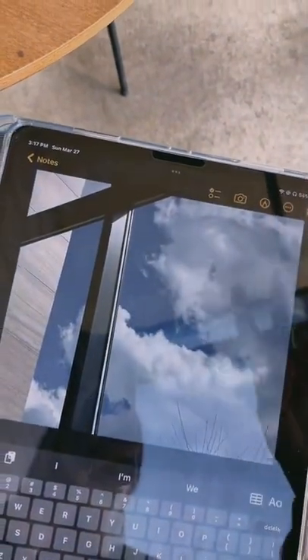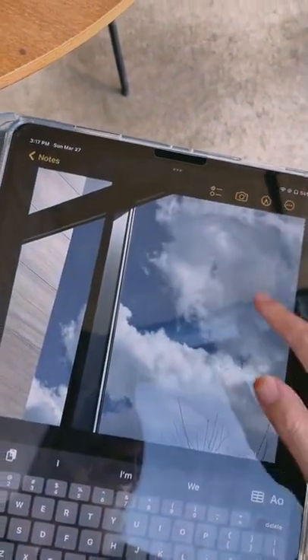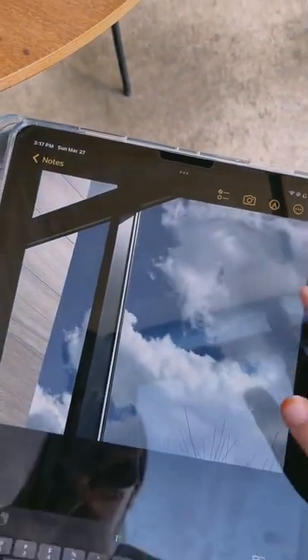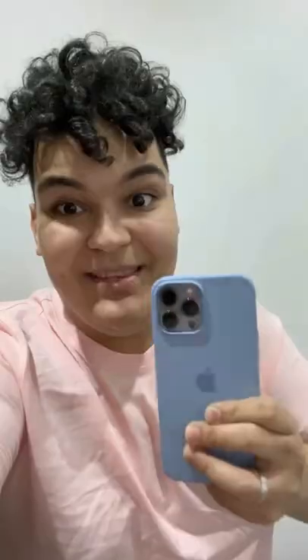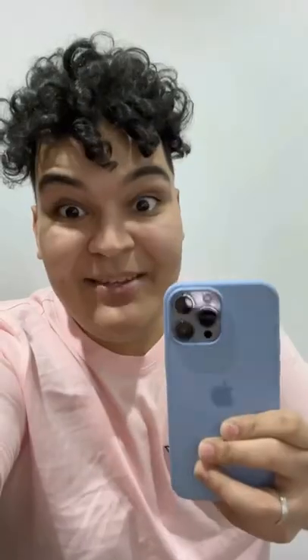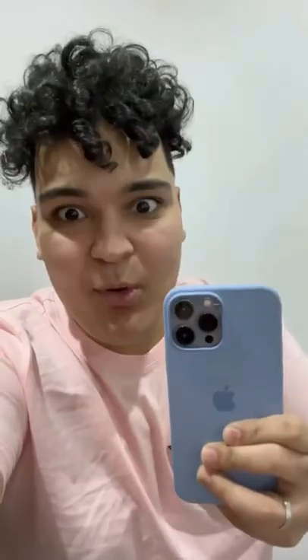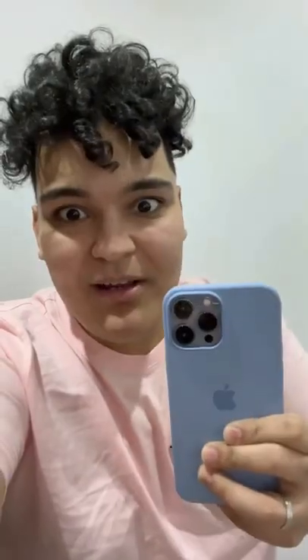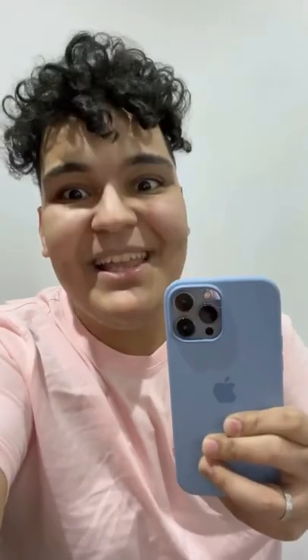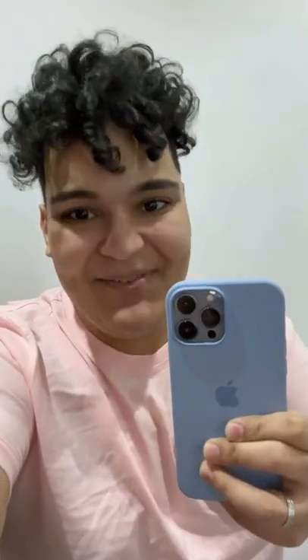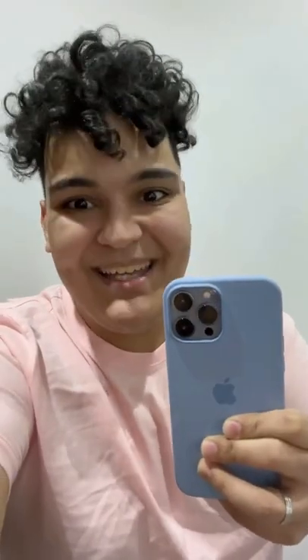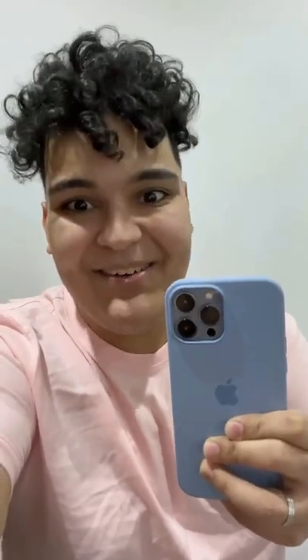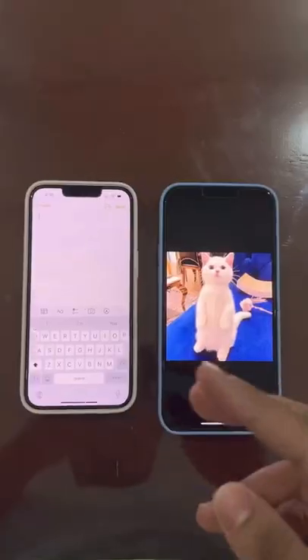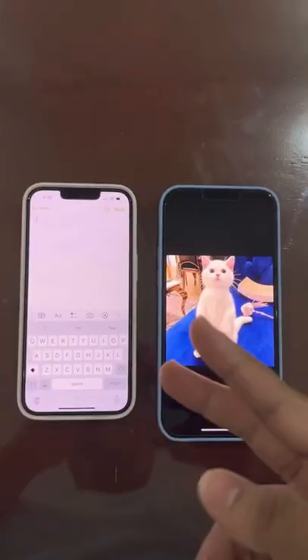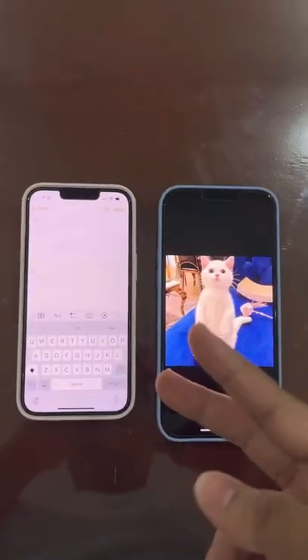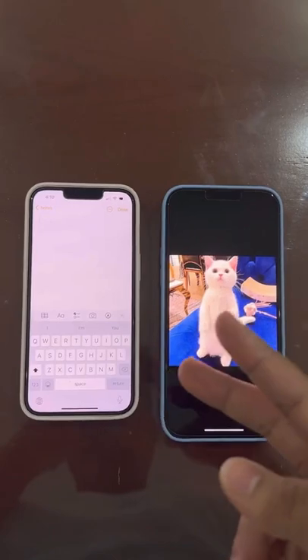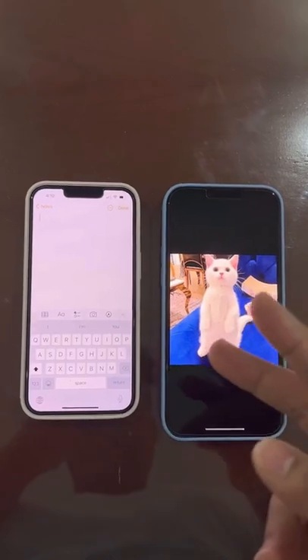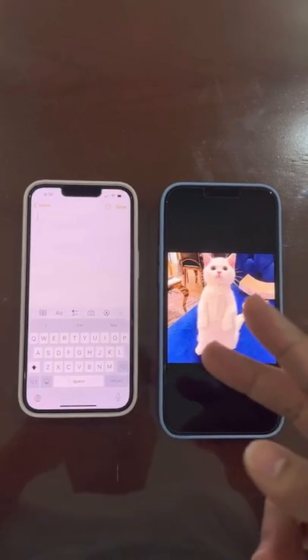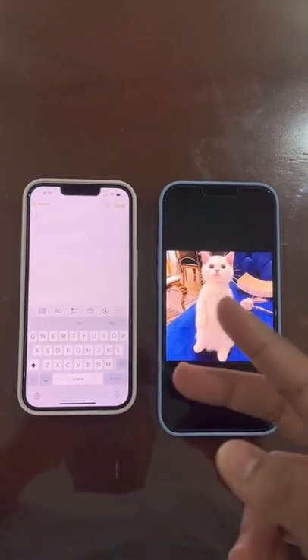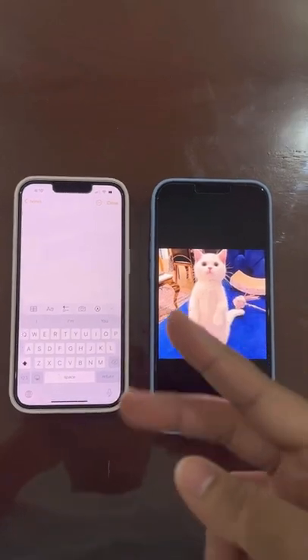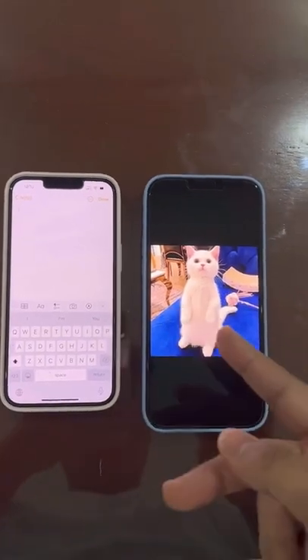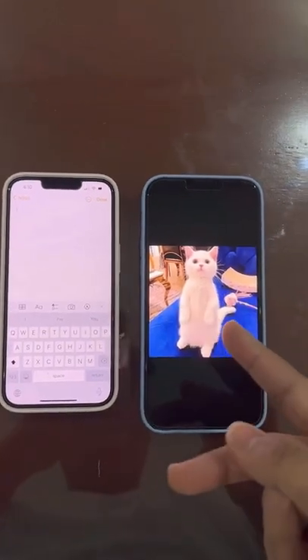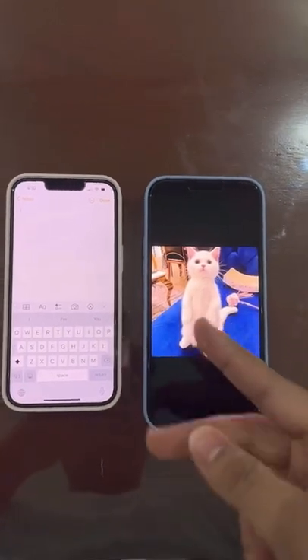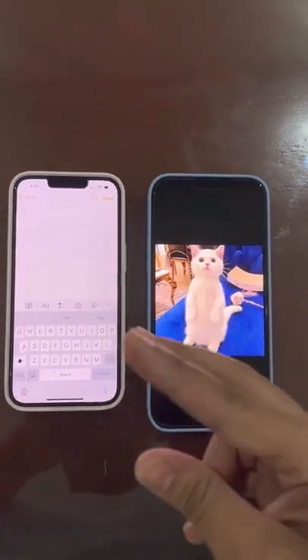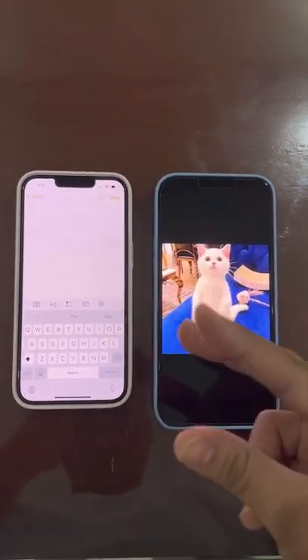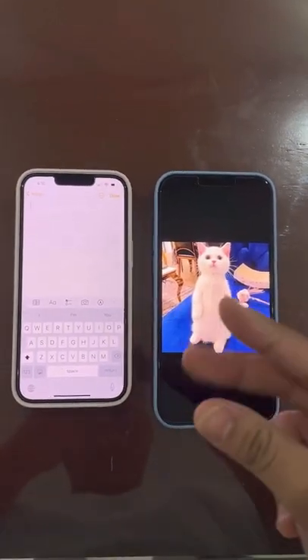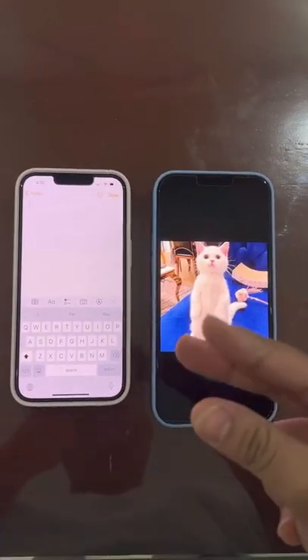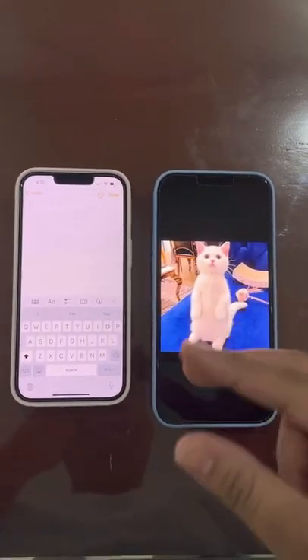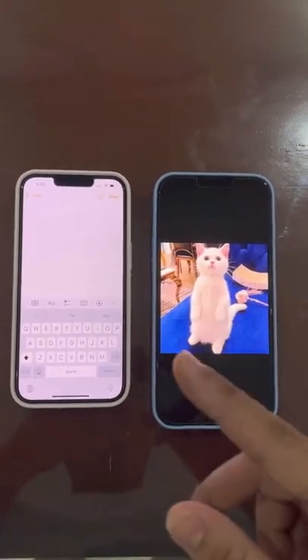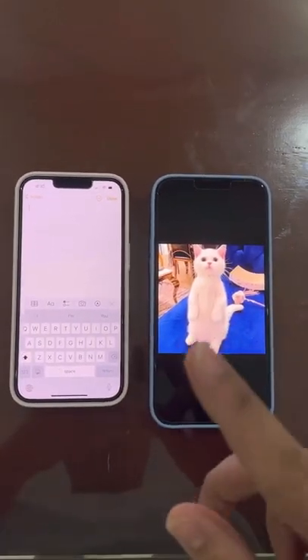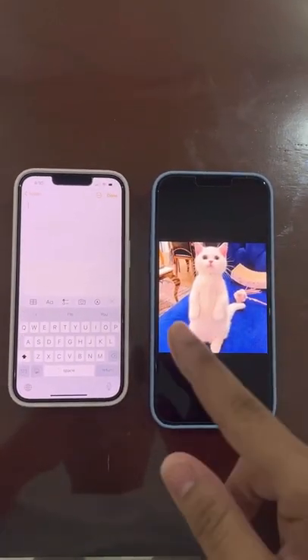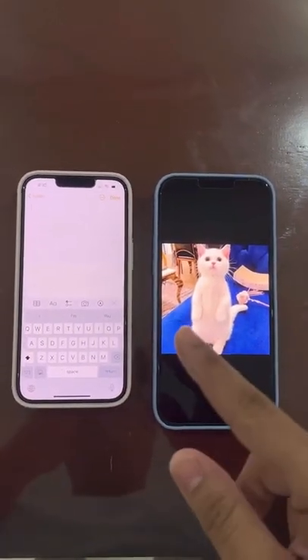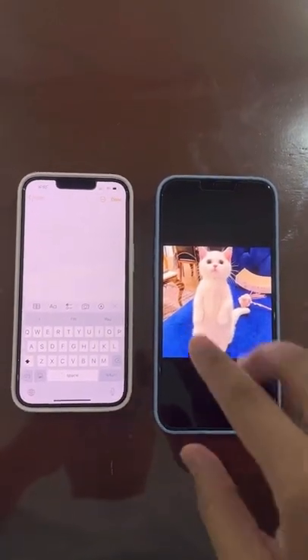Check, check — does it even work? Let's find out. Alright, so basically on iPhones, you can transfer photos just by using your fingertips. So let's try it out.